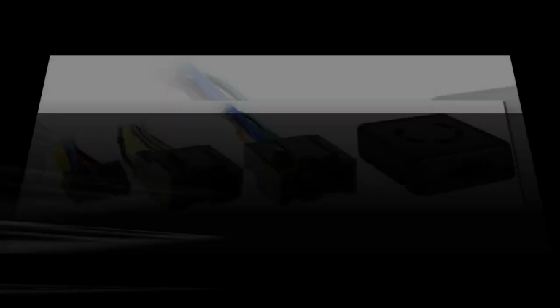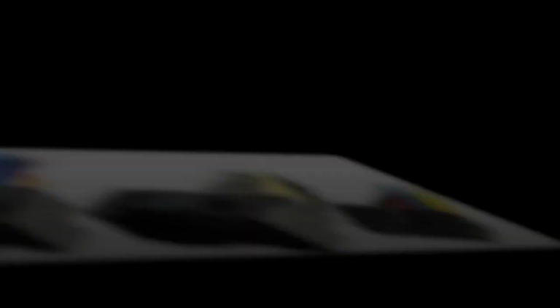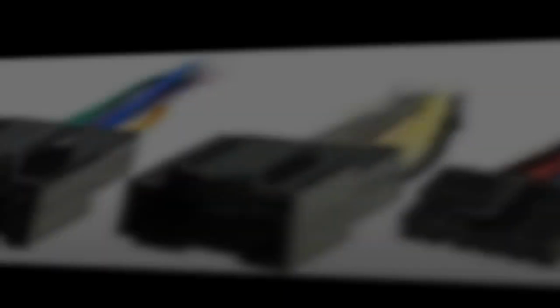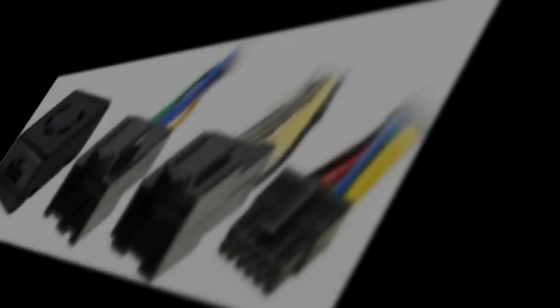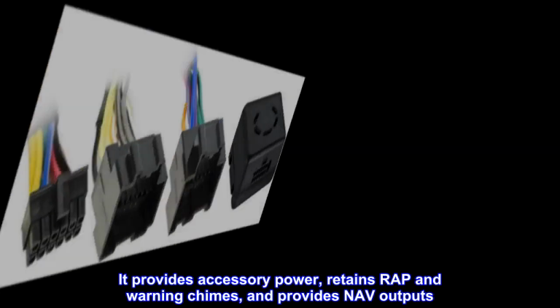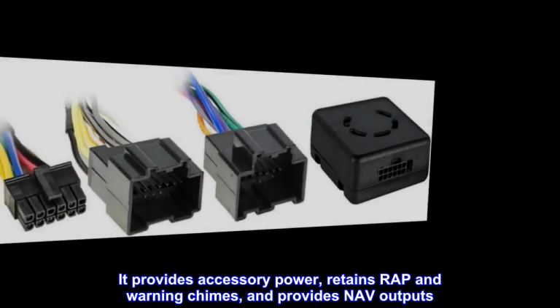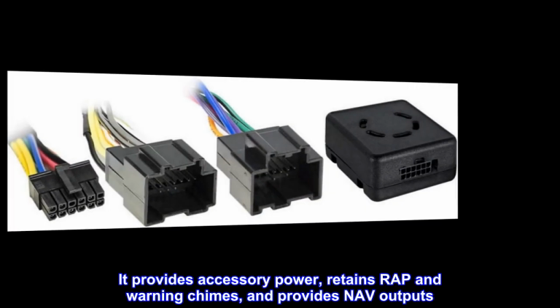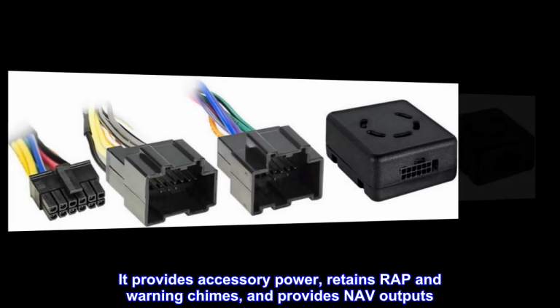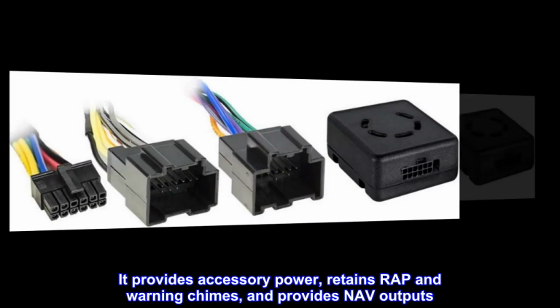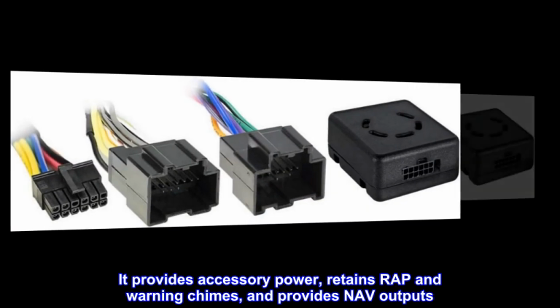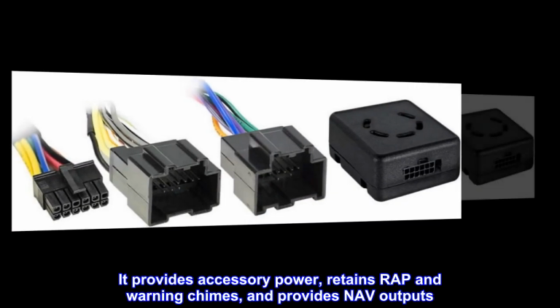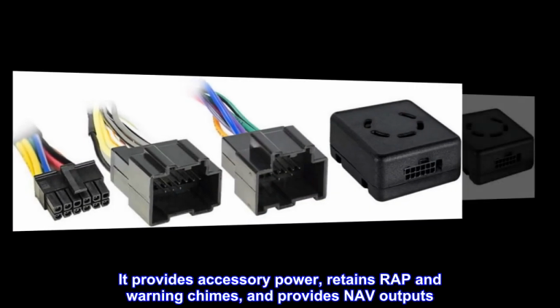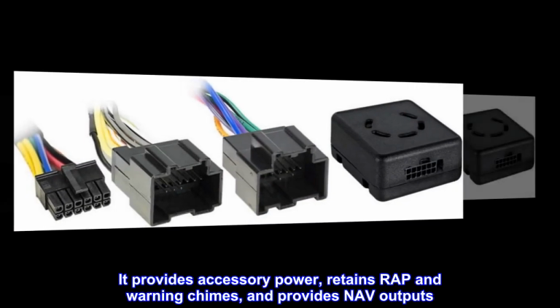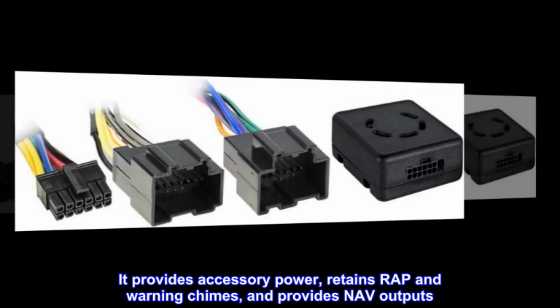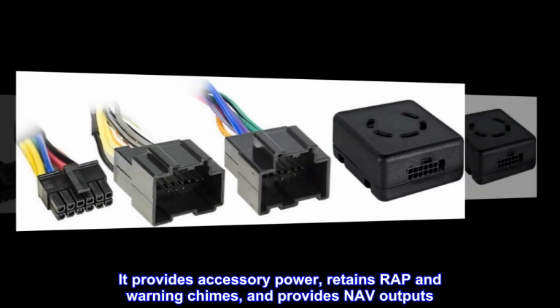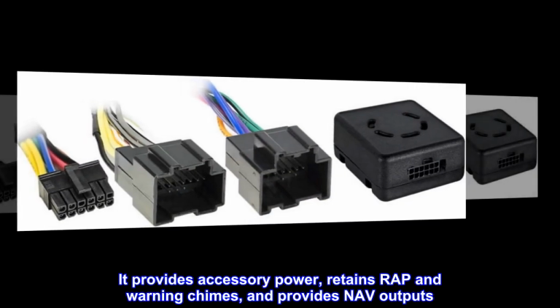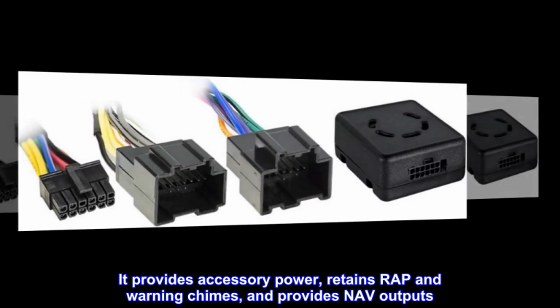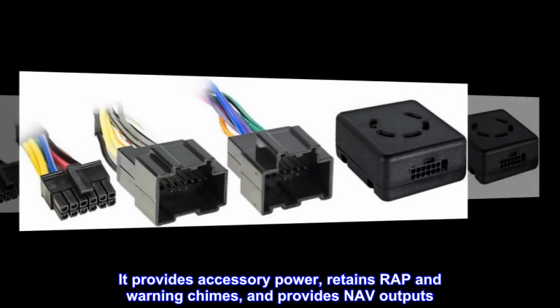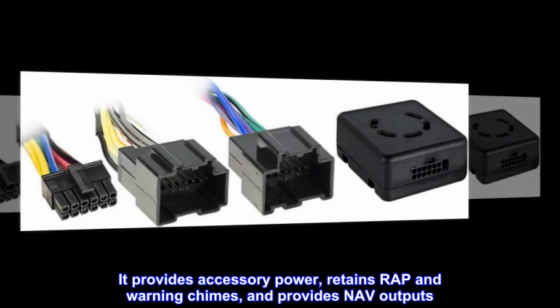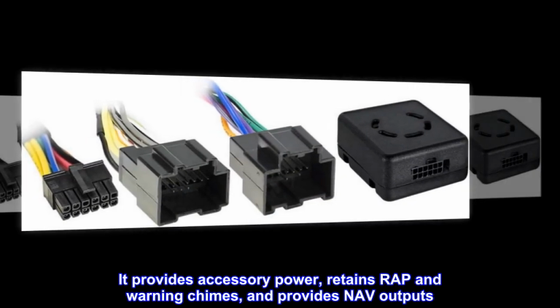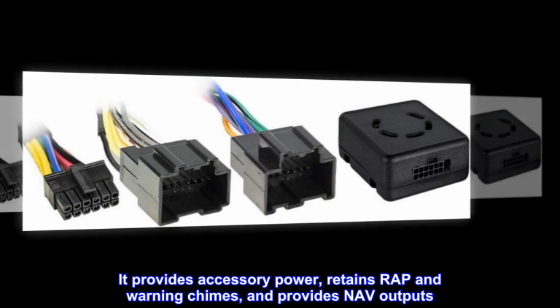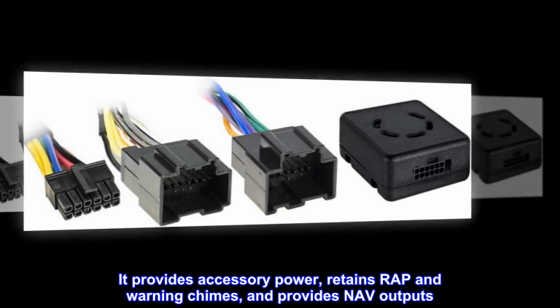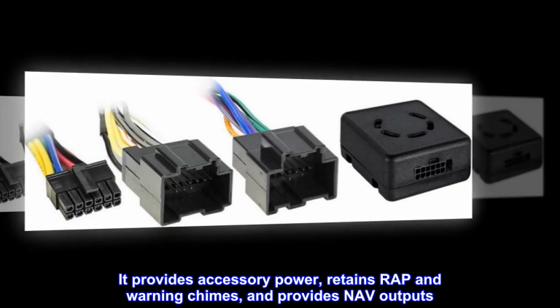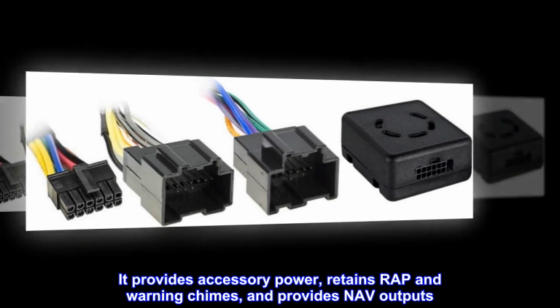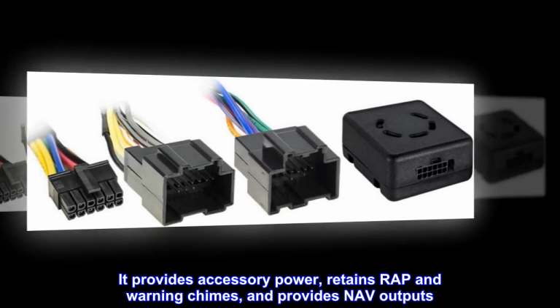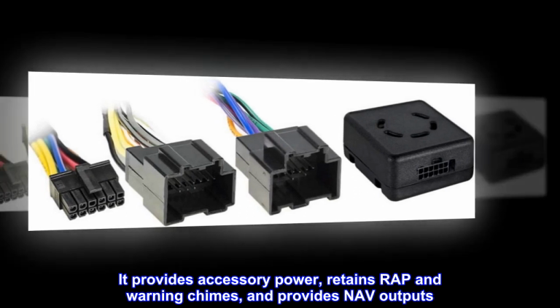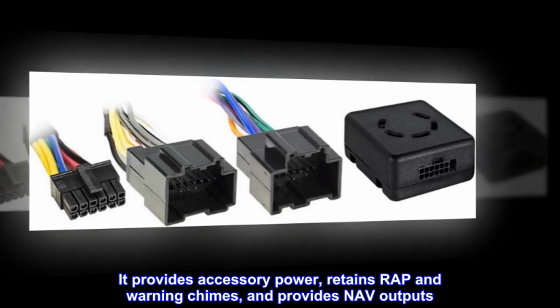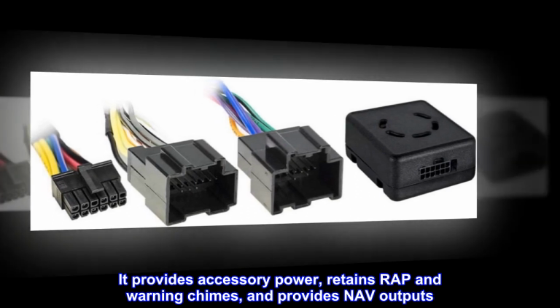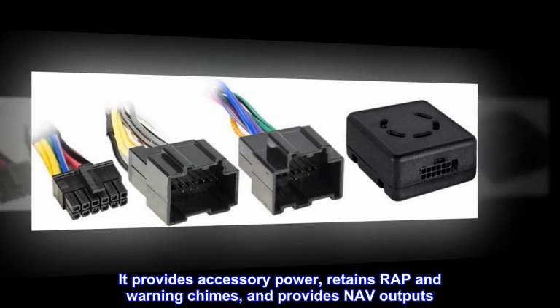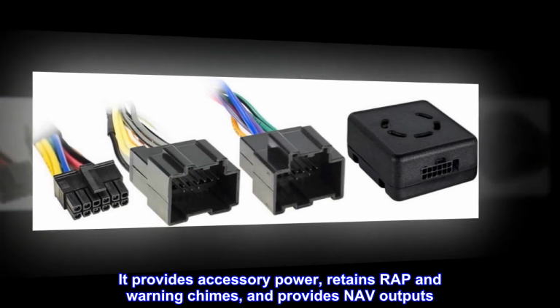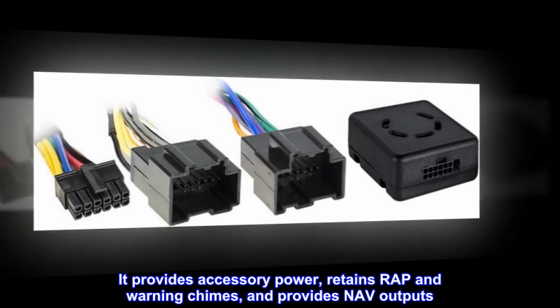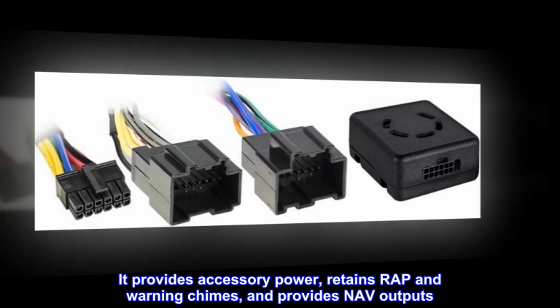It provides accessory power, retains wrap and warning chimes, and provides nav outputs.